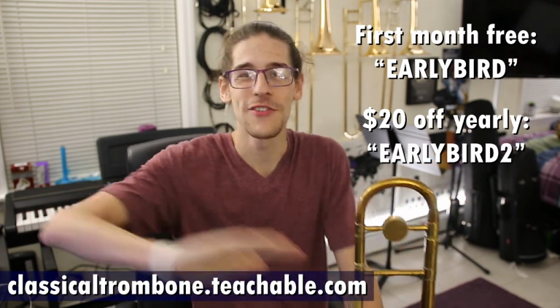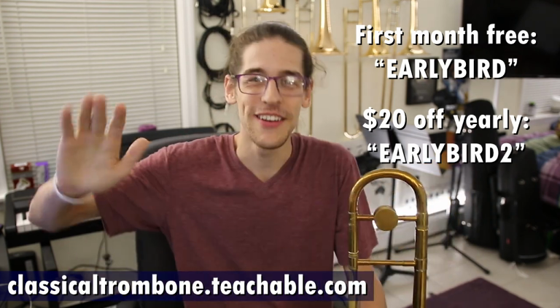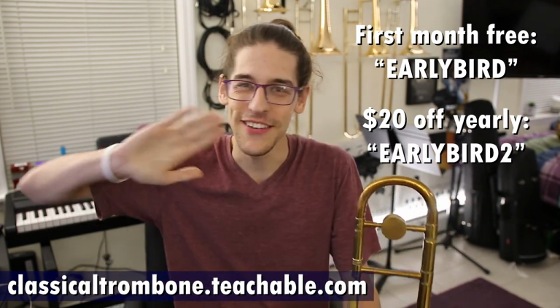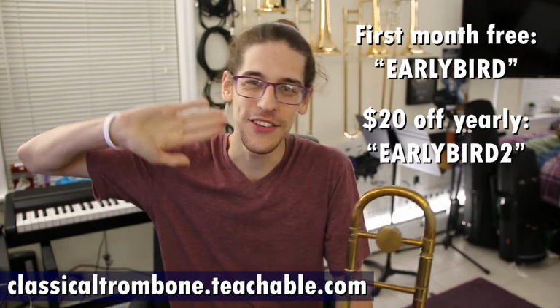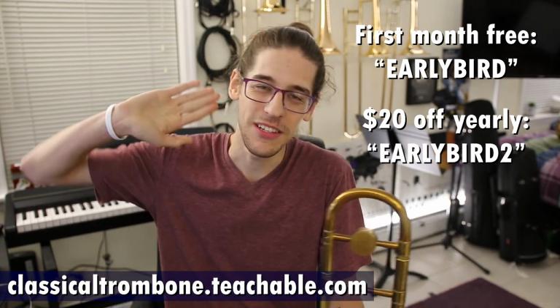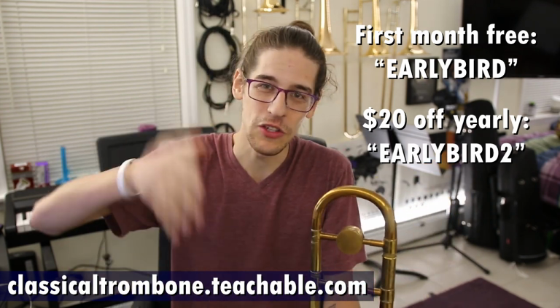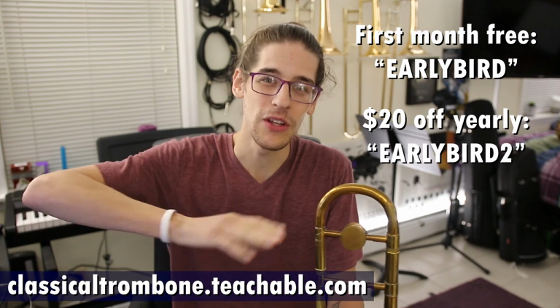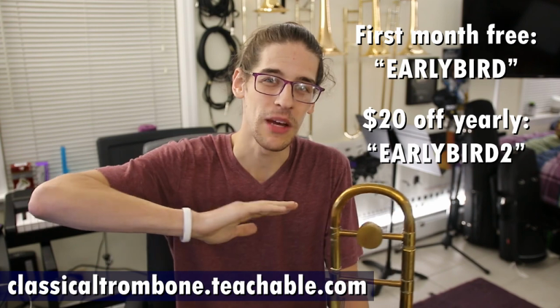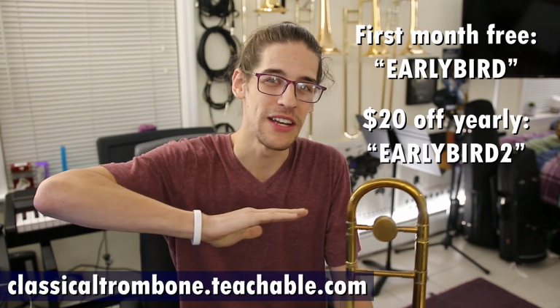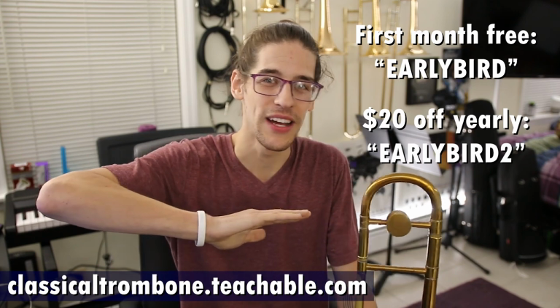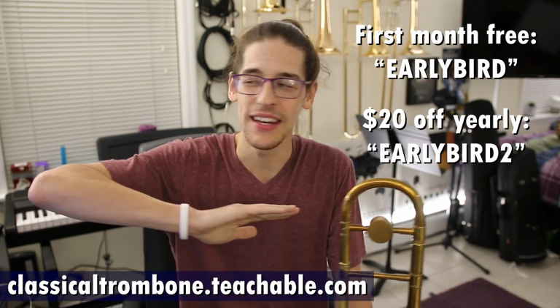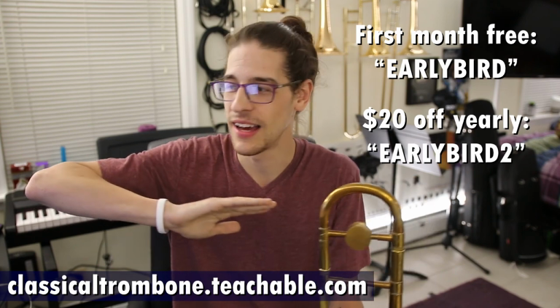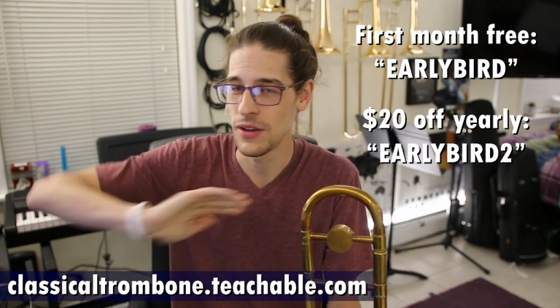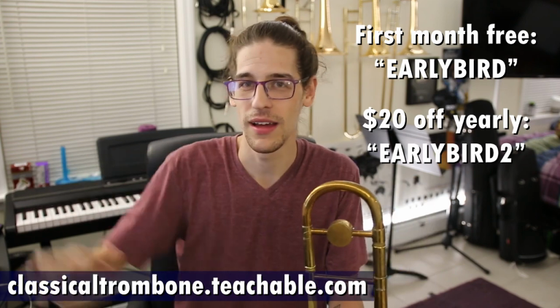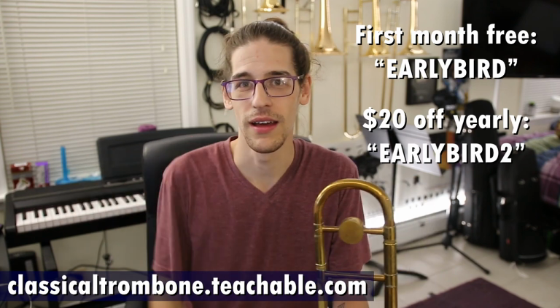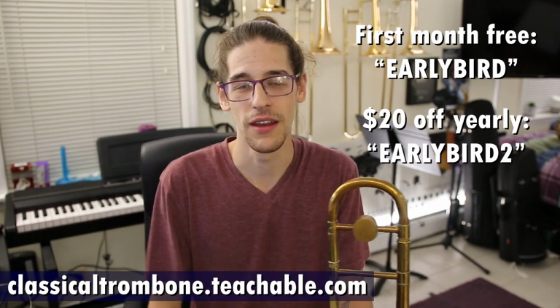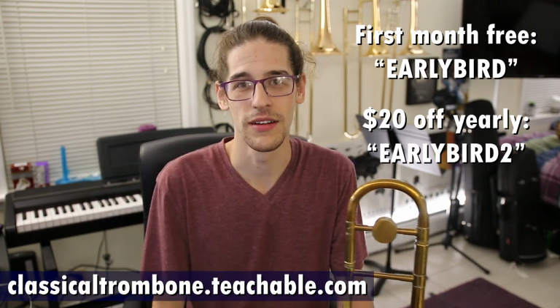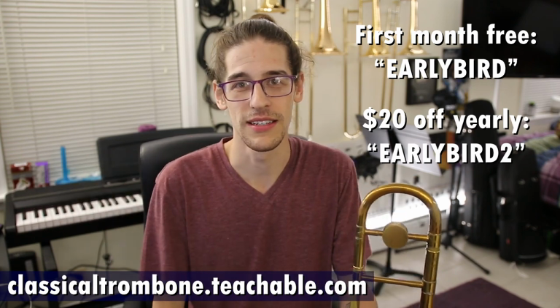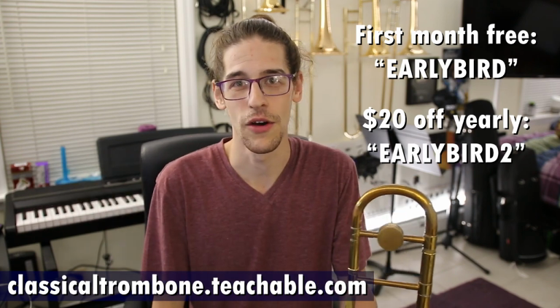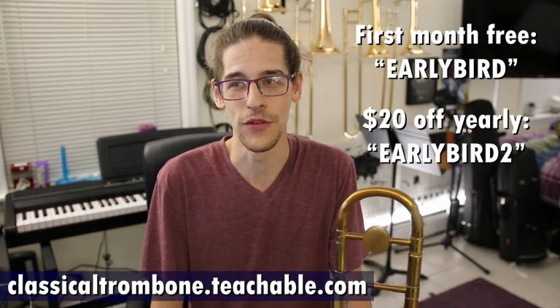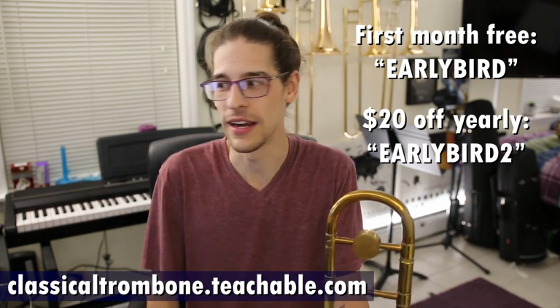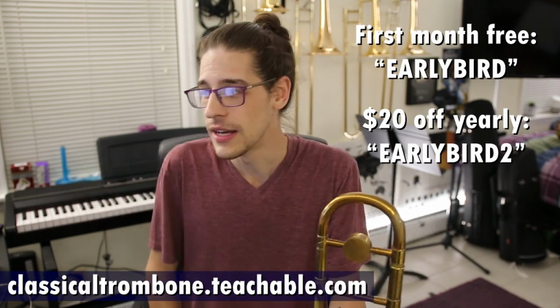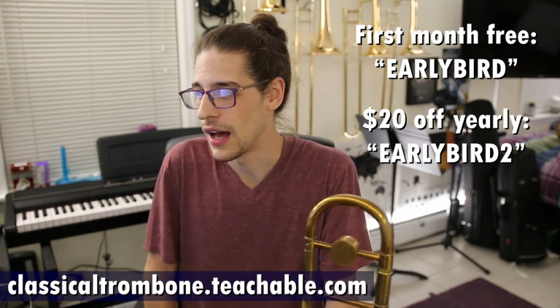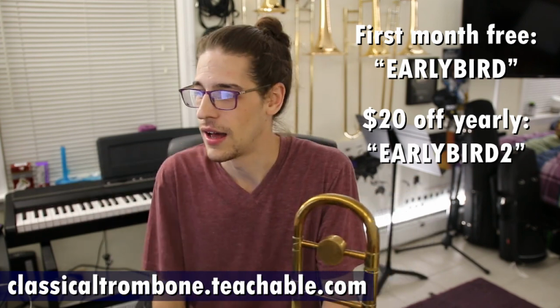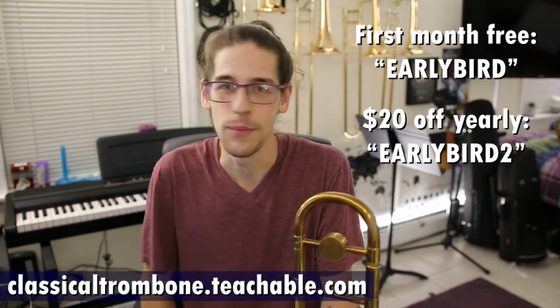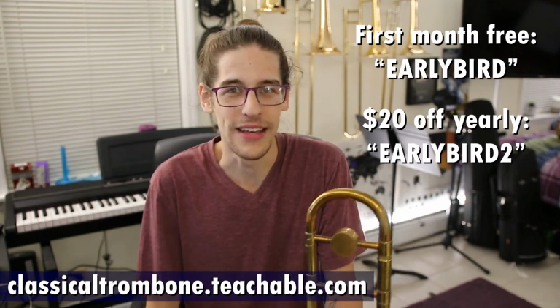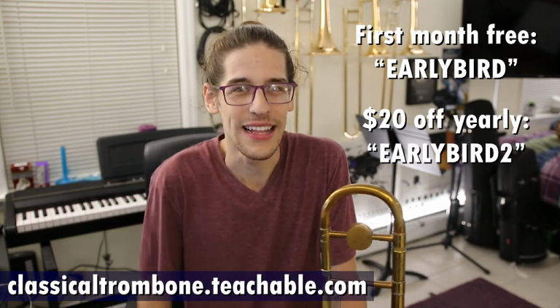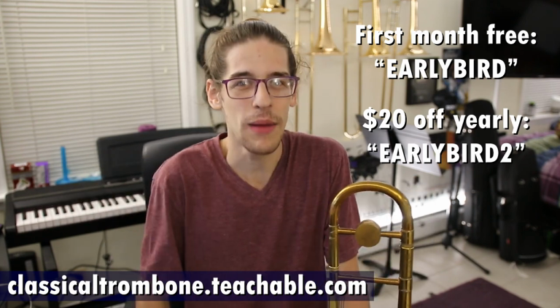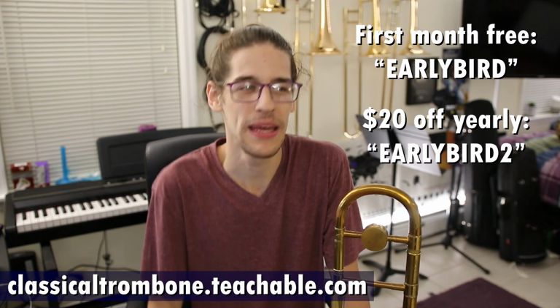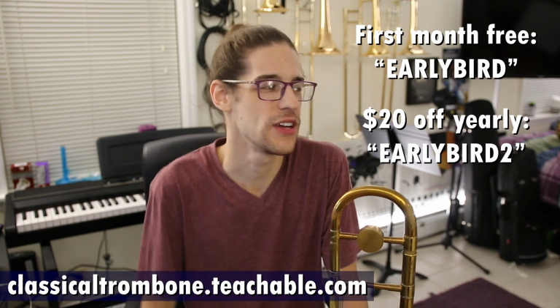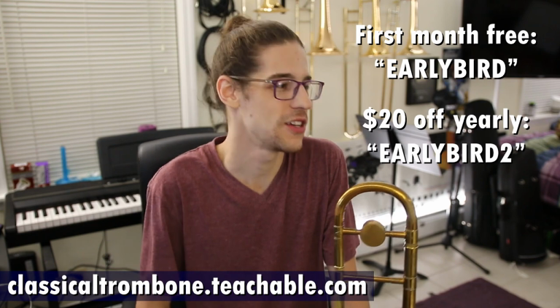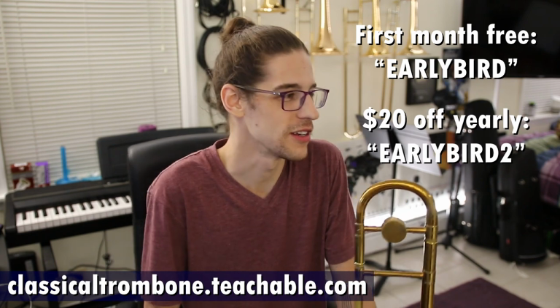Patreon donors, you get a special one — check Patreon. You get another discount over there because I love my Patreon donors.